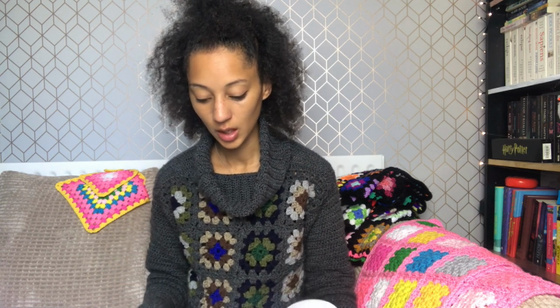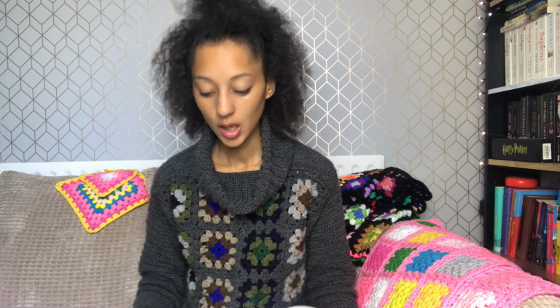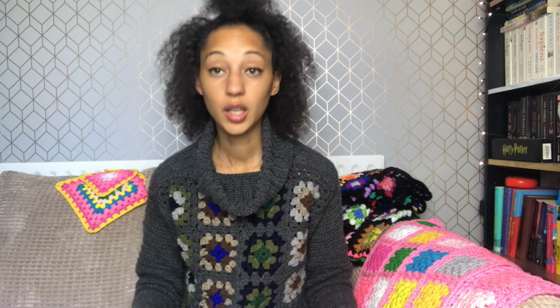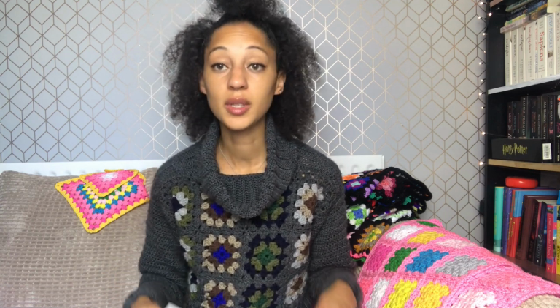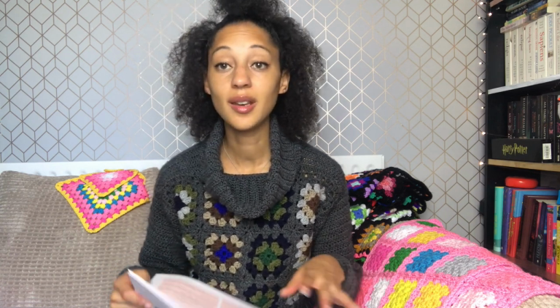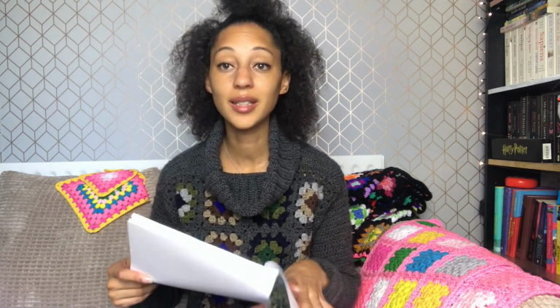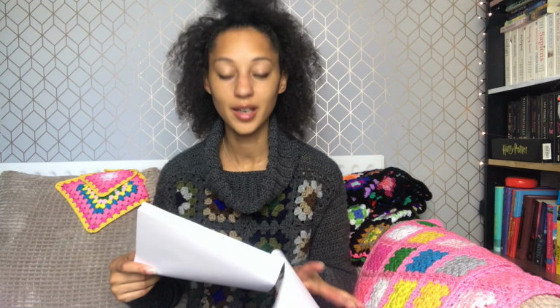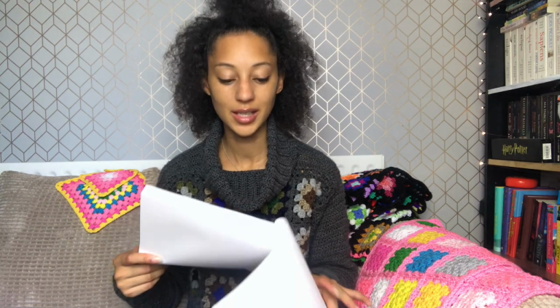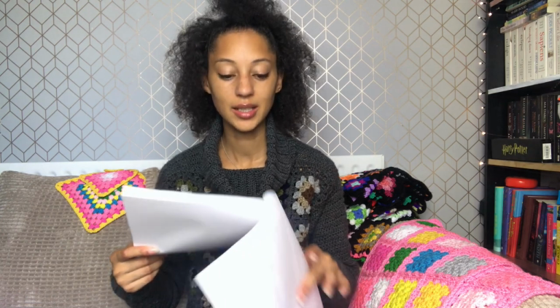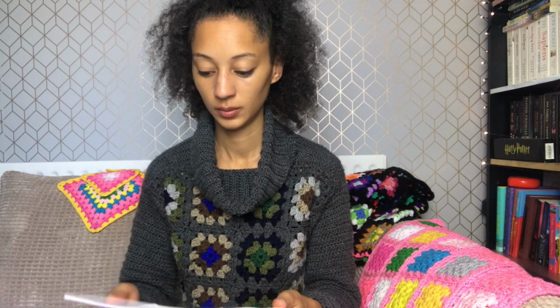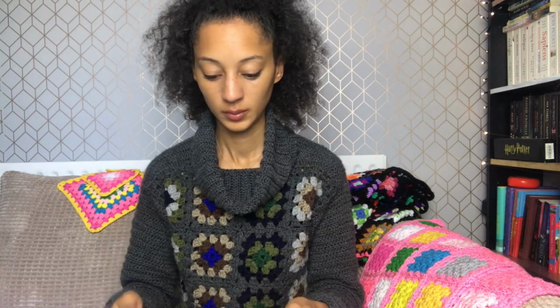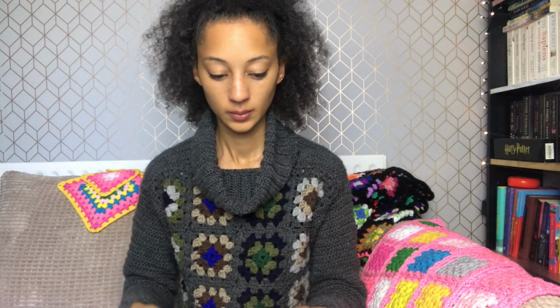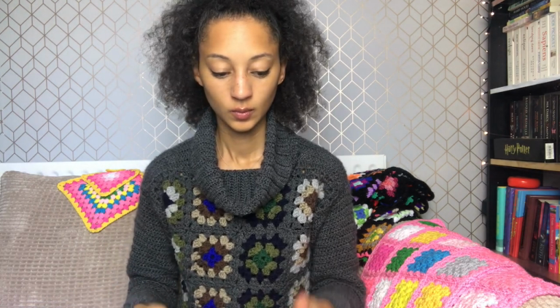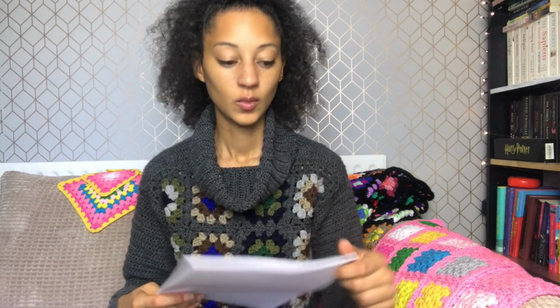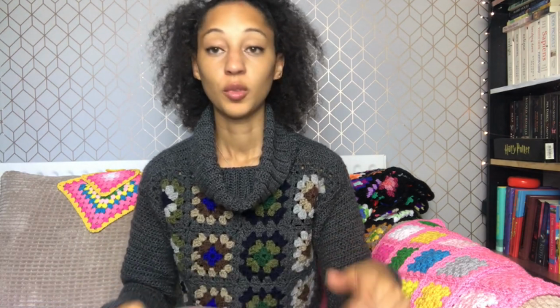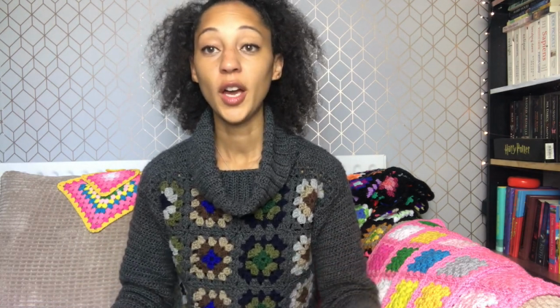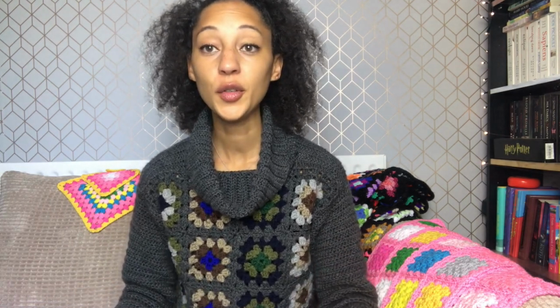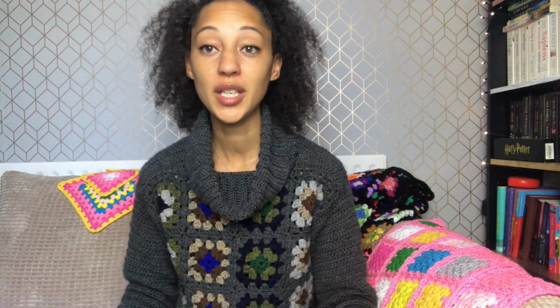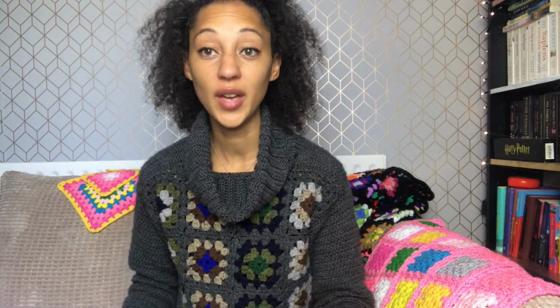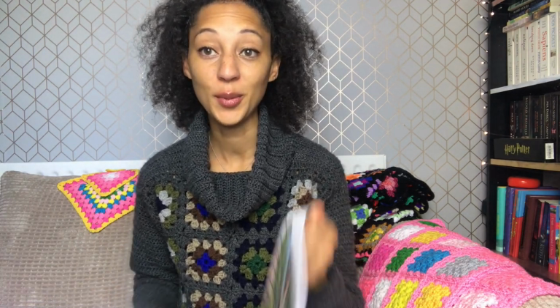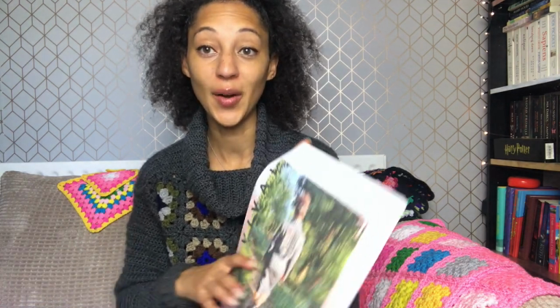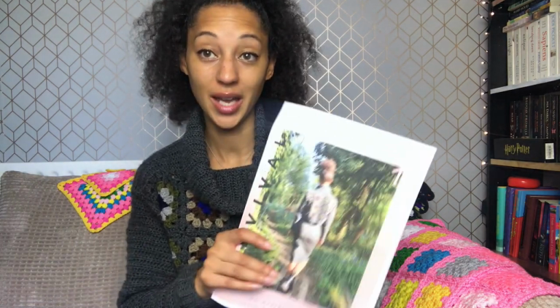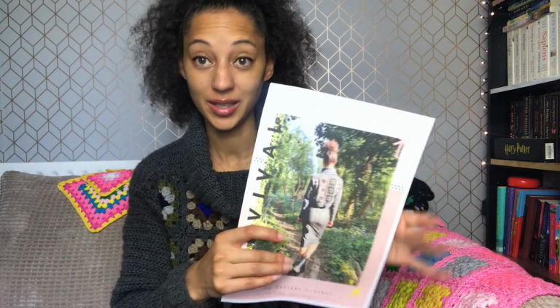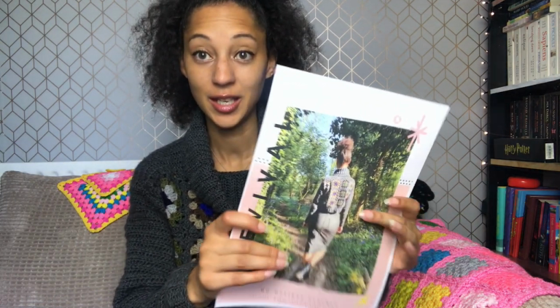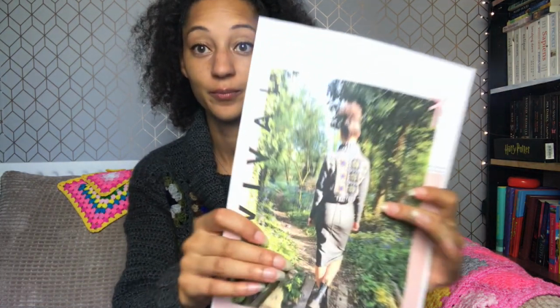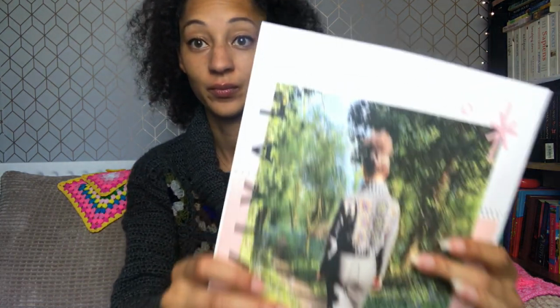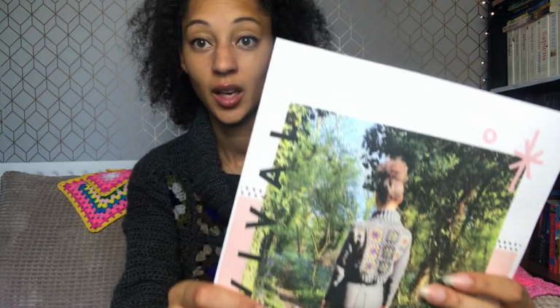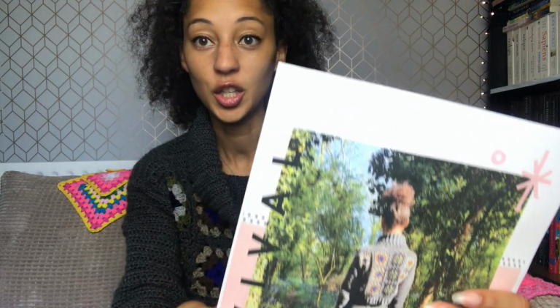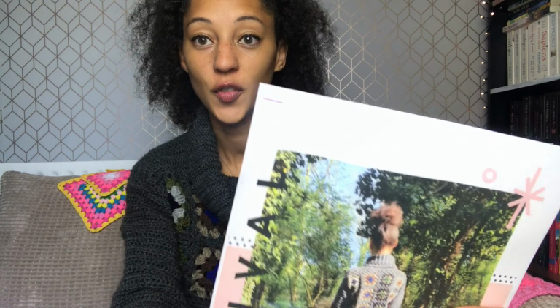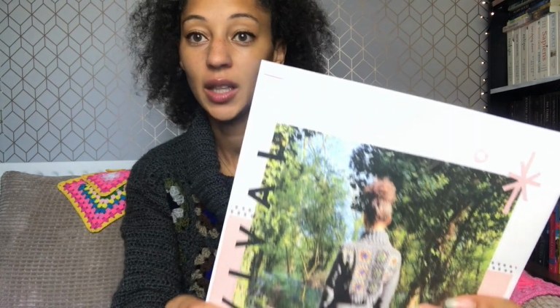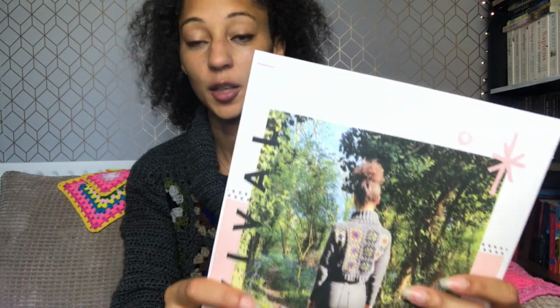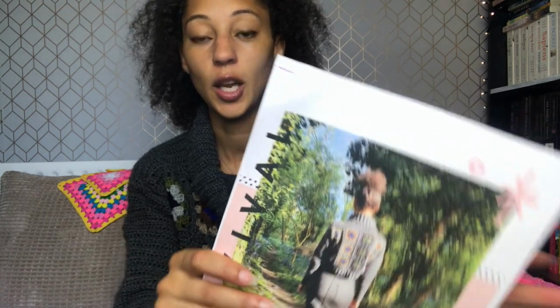It comes in nine sizes. Revival is available on Etsy and you'll find the link below.